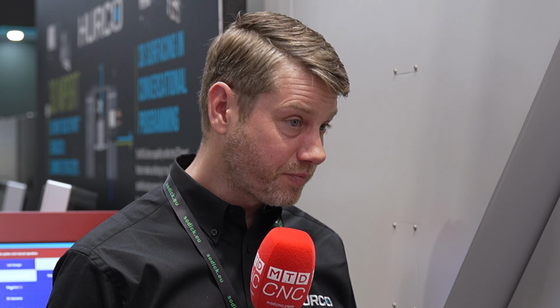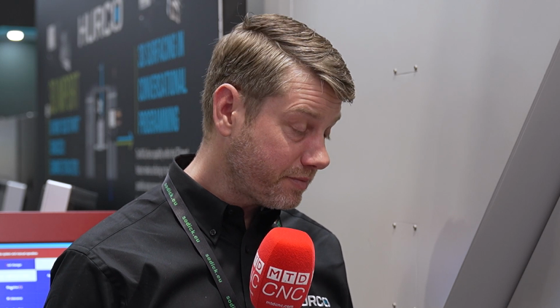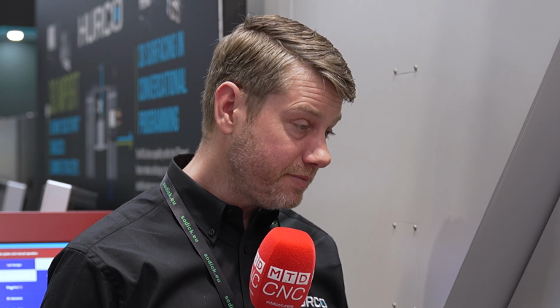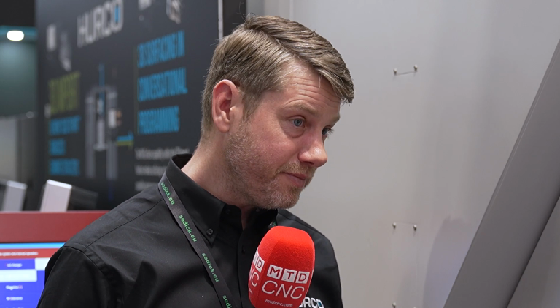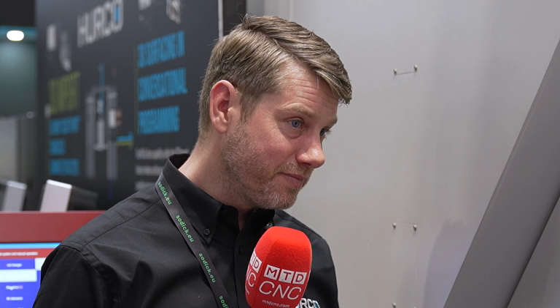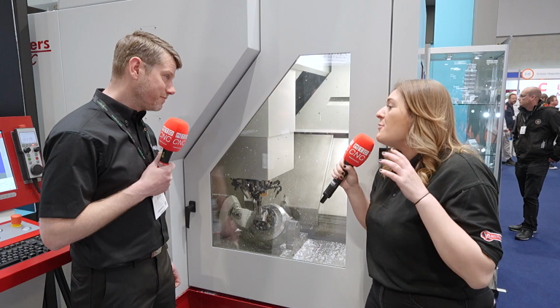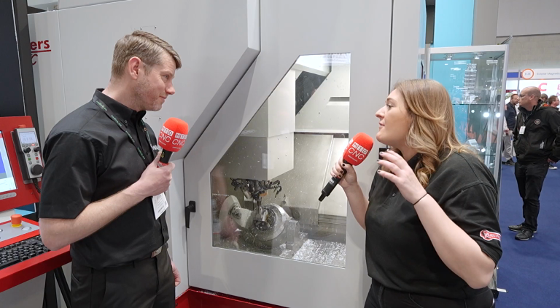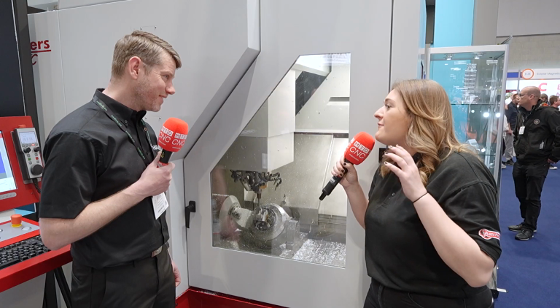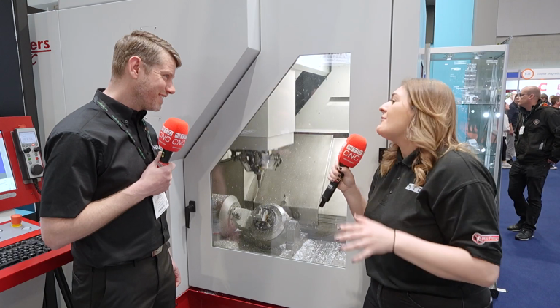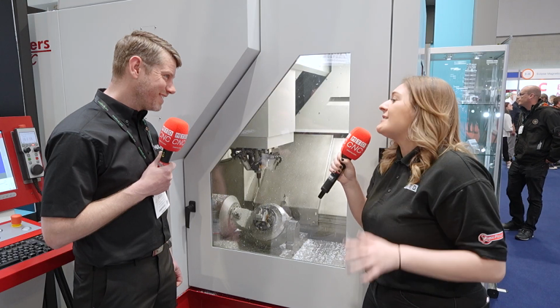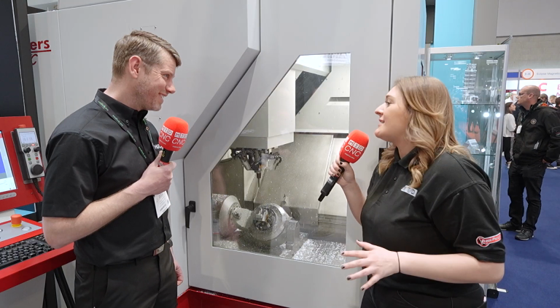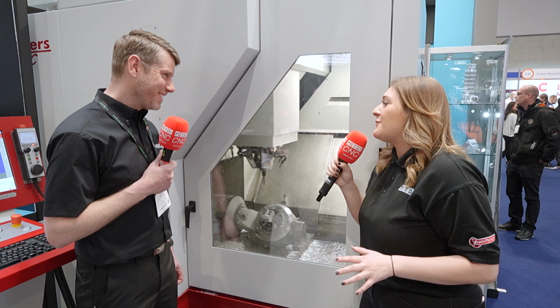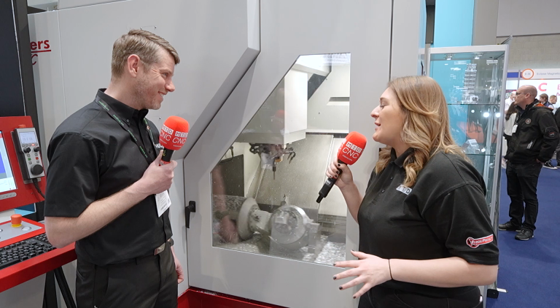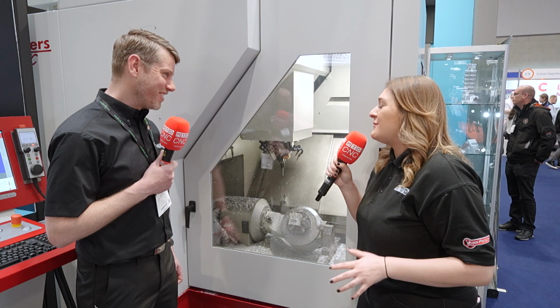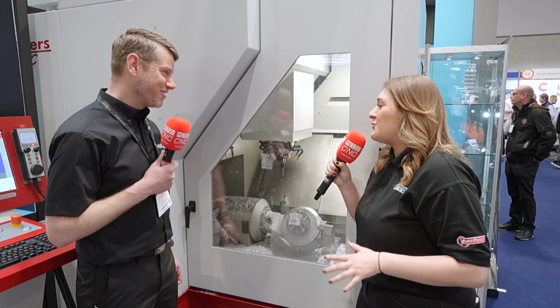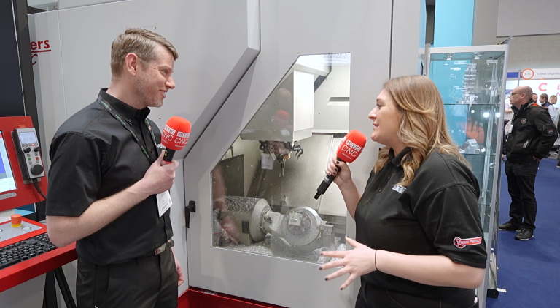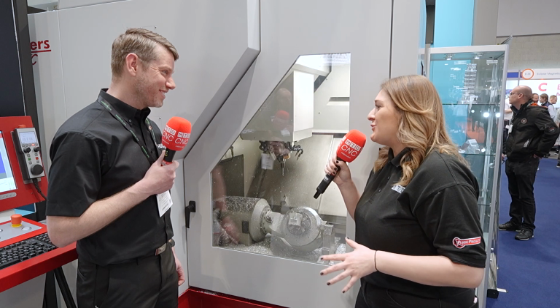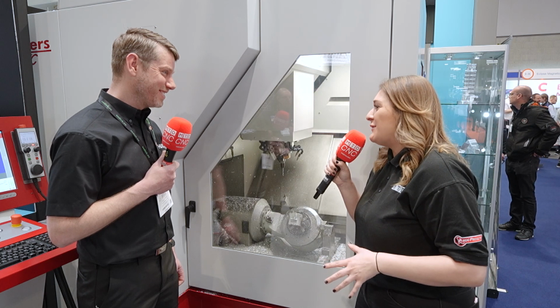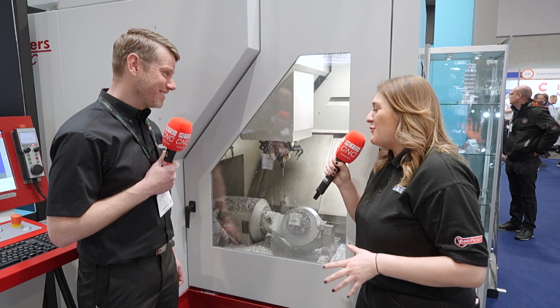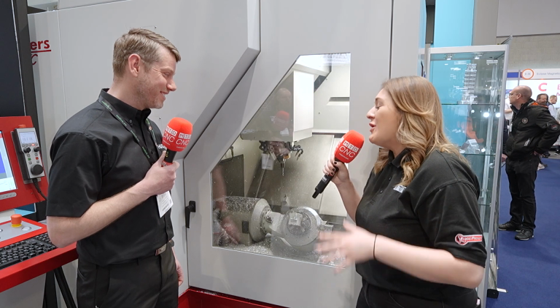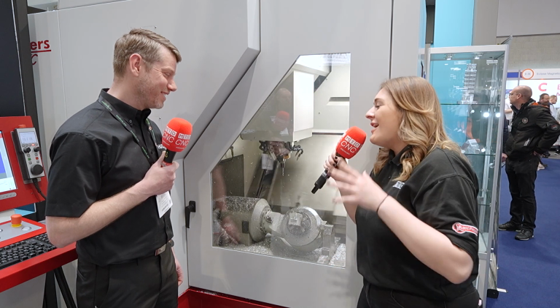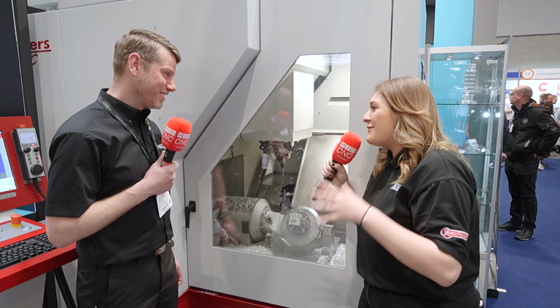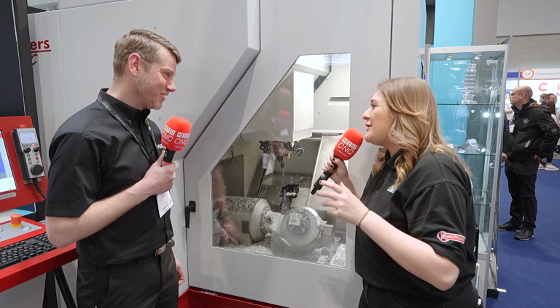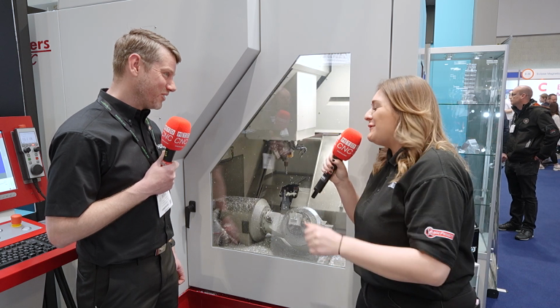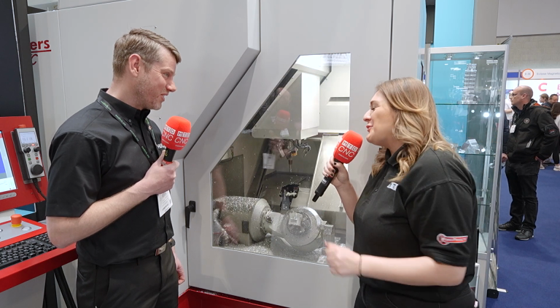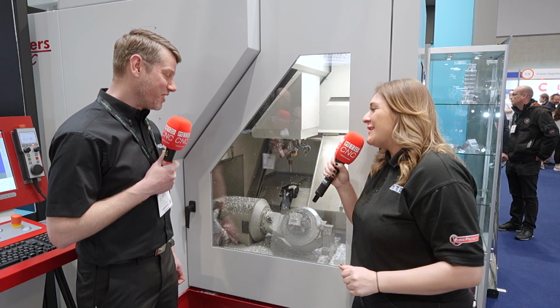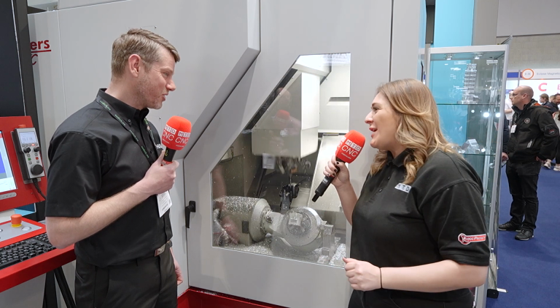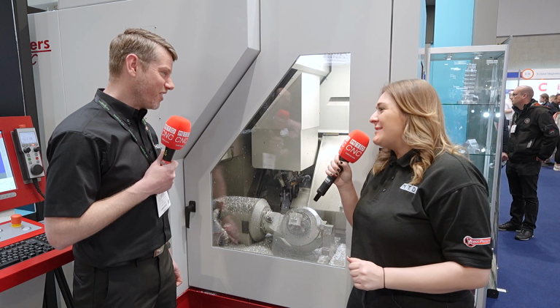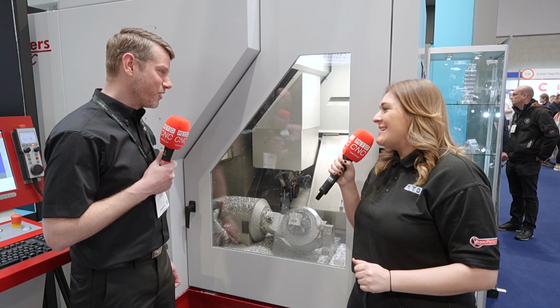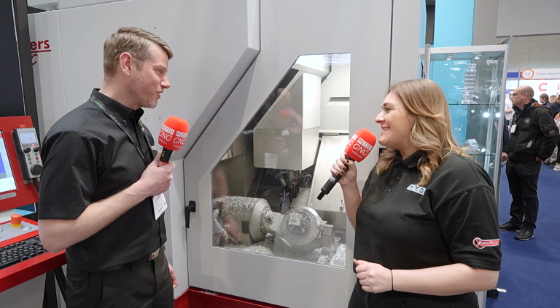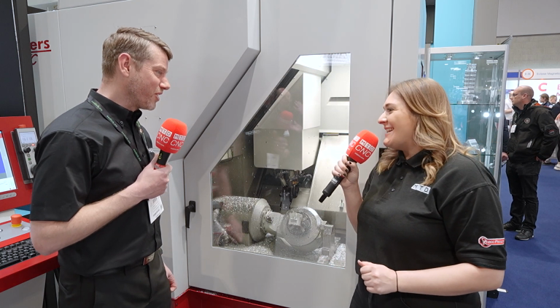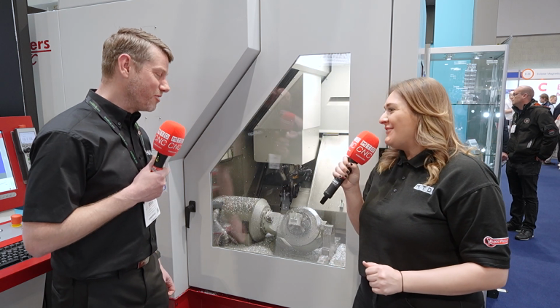Well Matthew, I hope you have a very successful MAC 2024 — thank you for talking to MTD today.